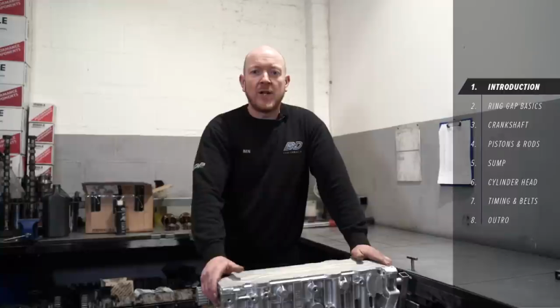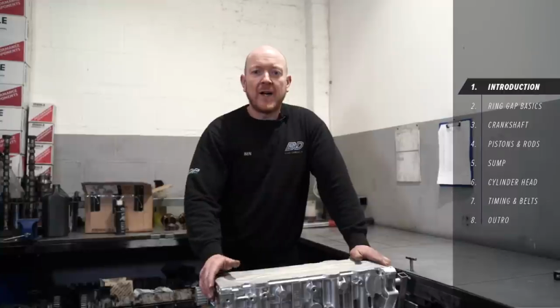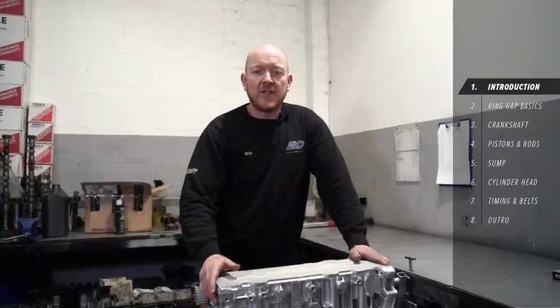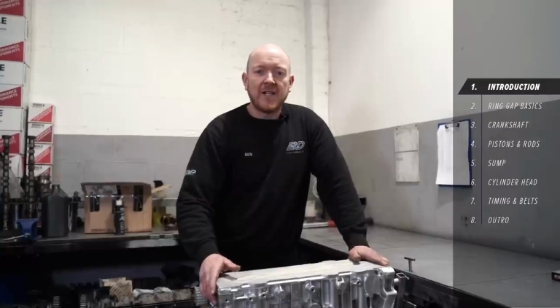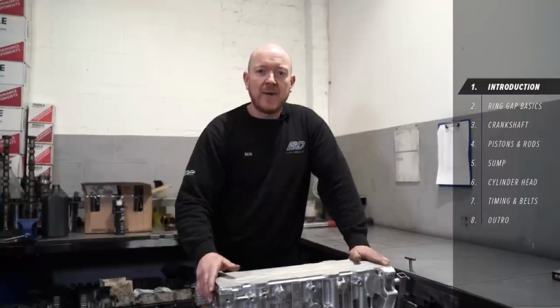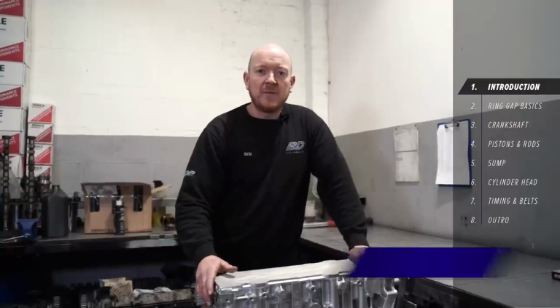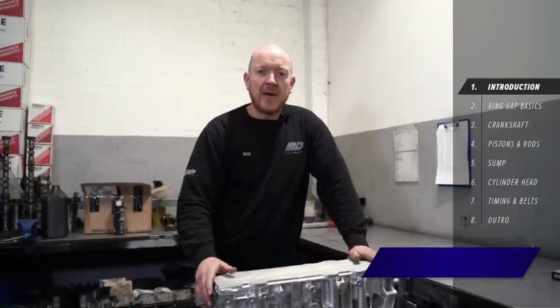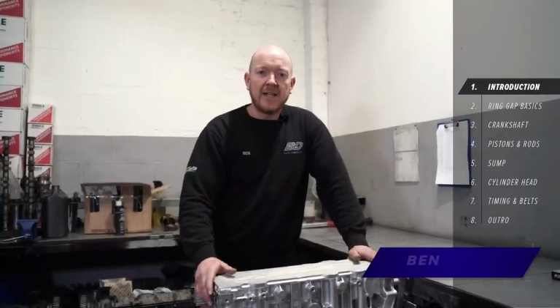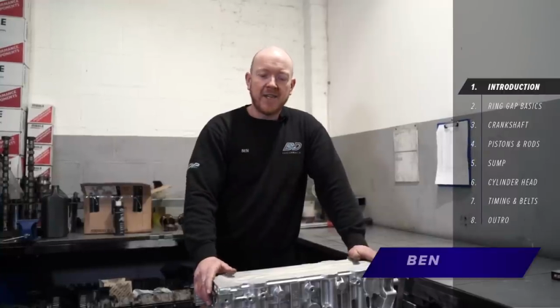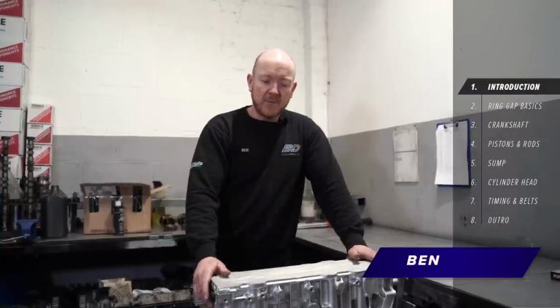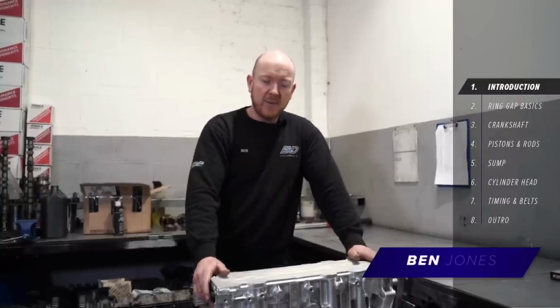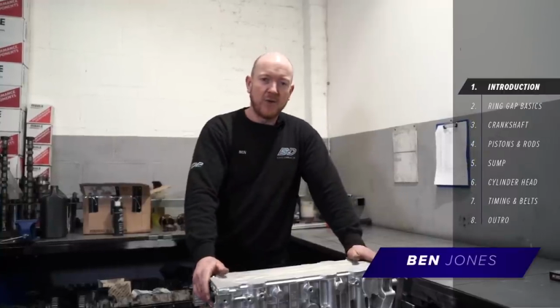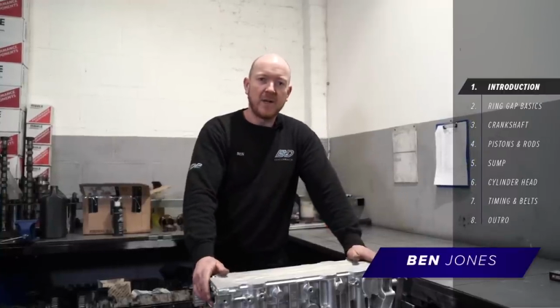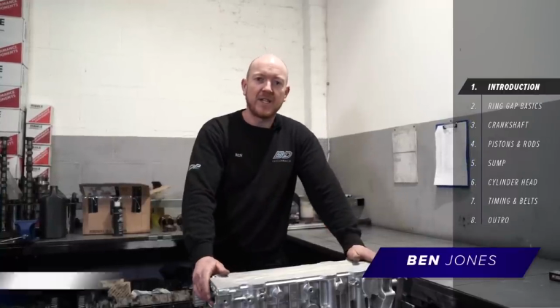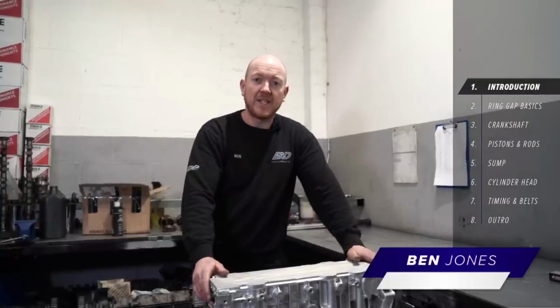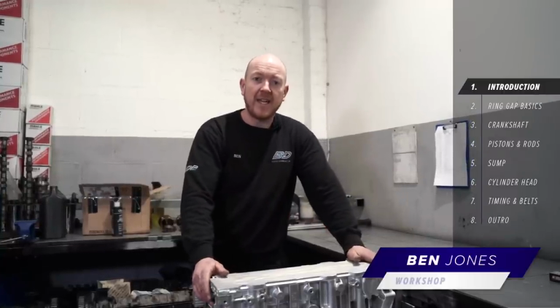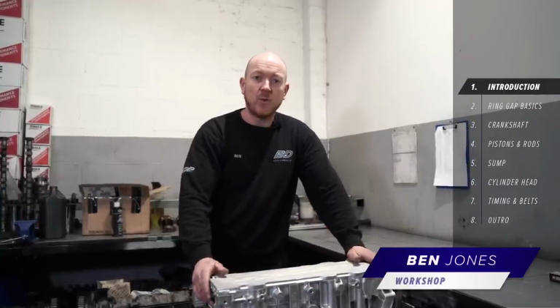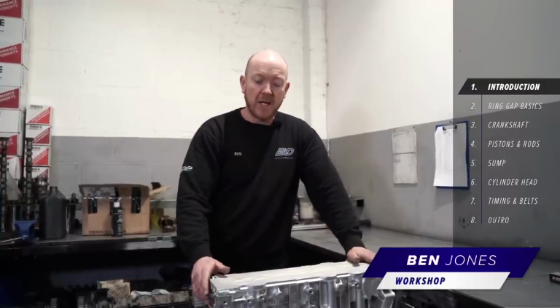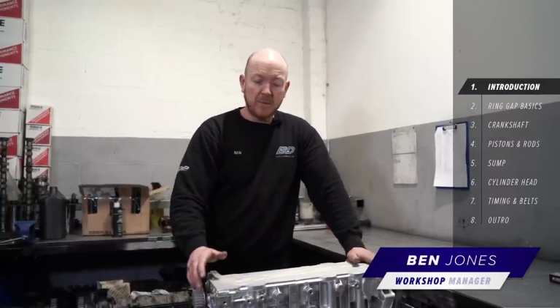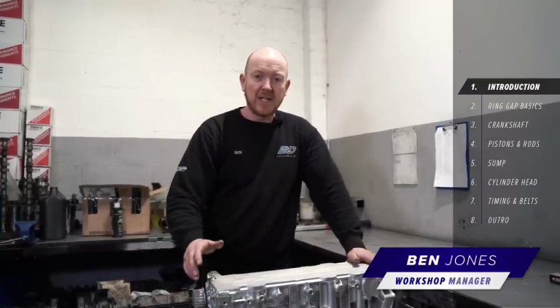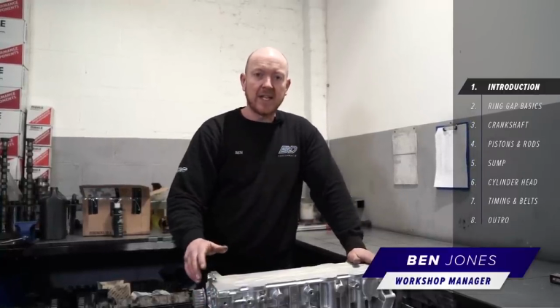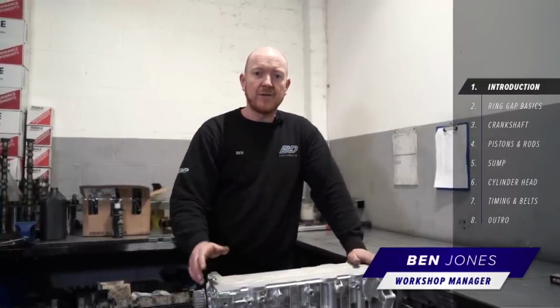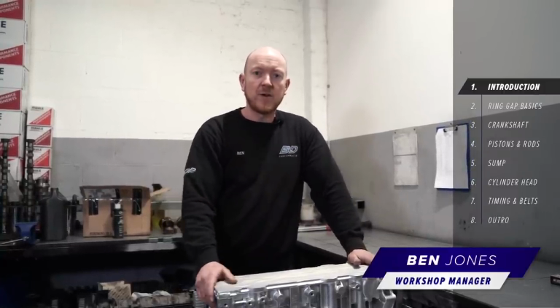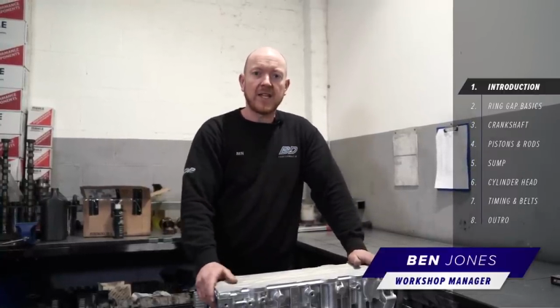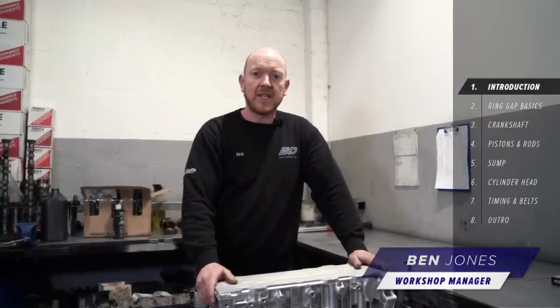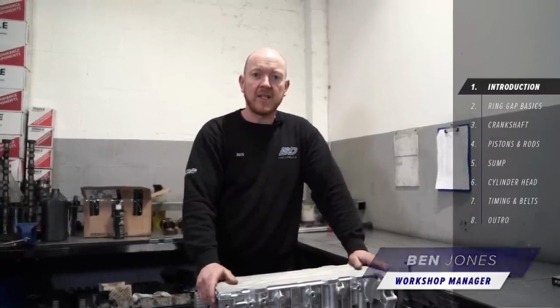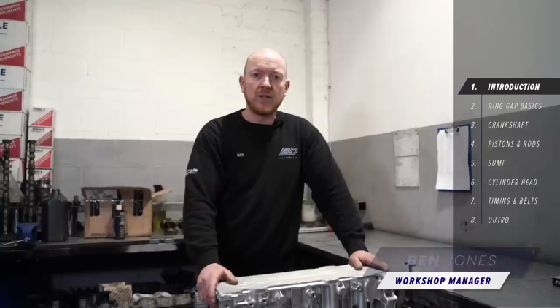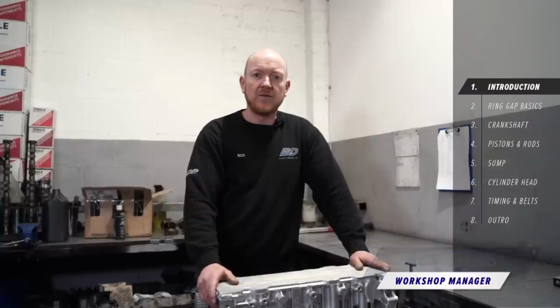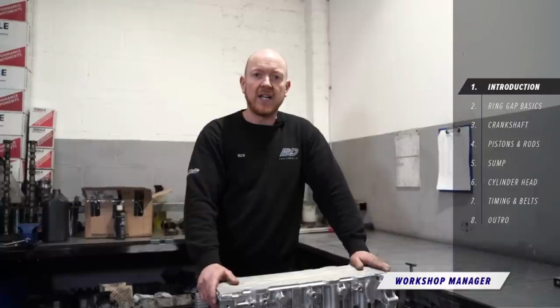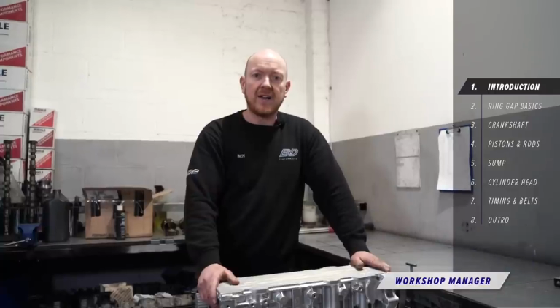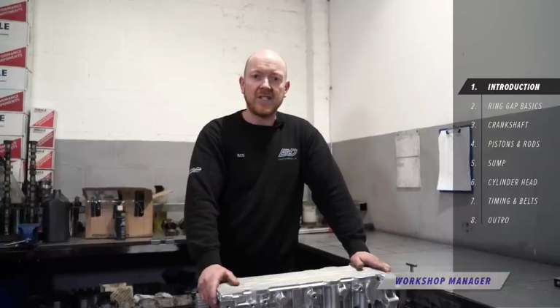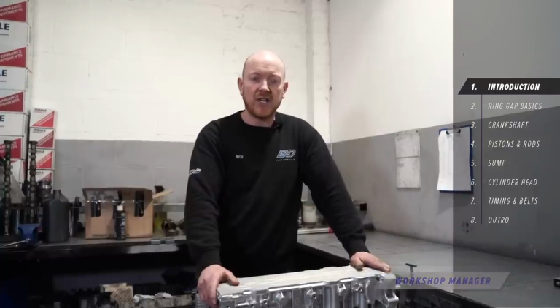Welcome back to the channel, my name's Ben, this is Beady Performance and today we're going to be building a Focus ST-225 engine.